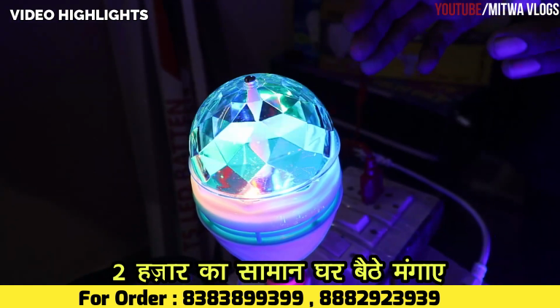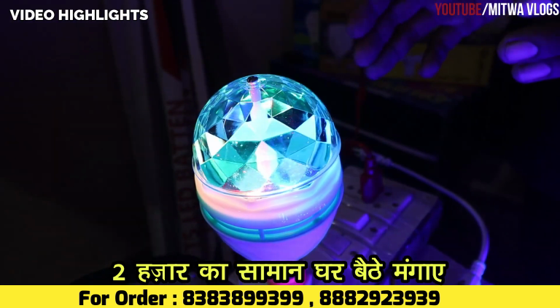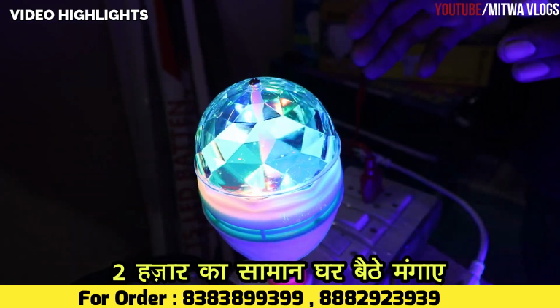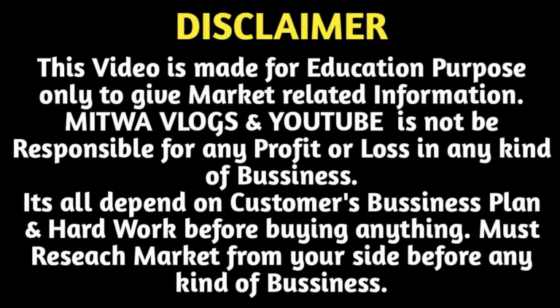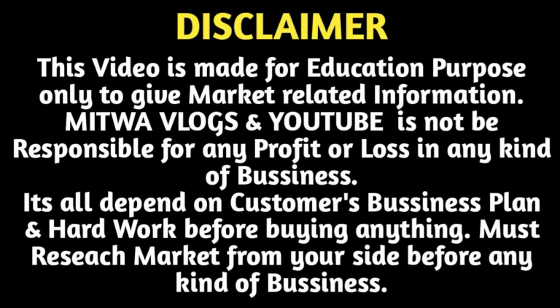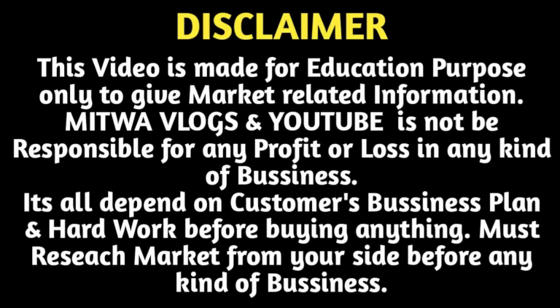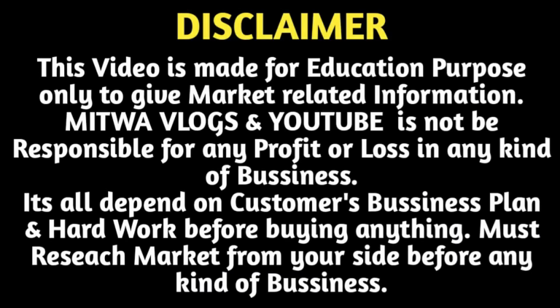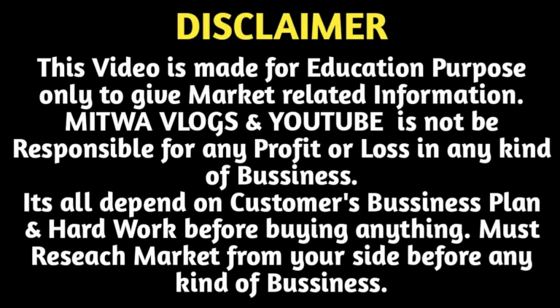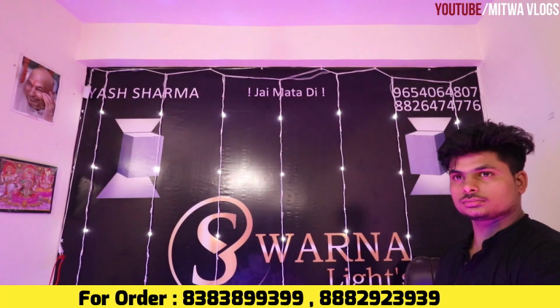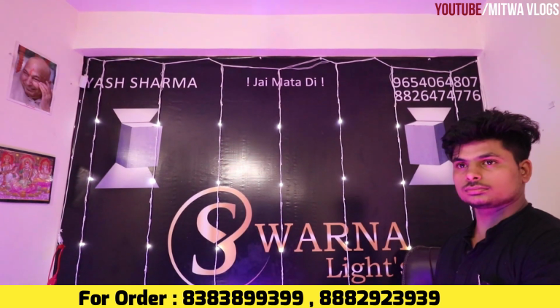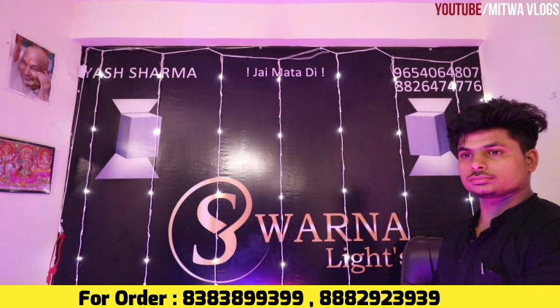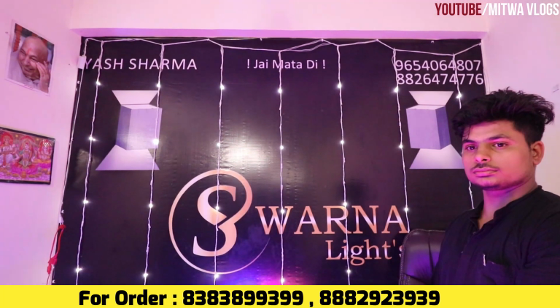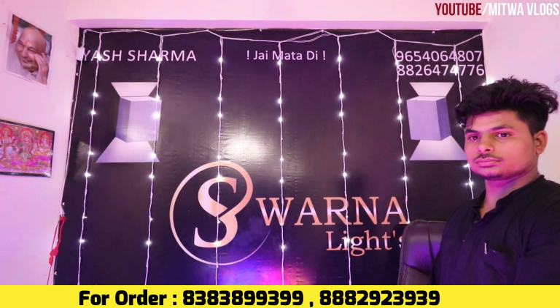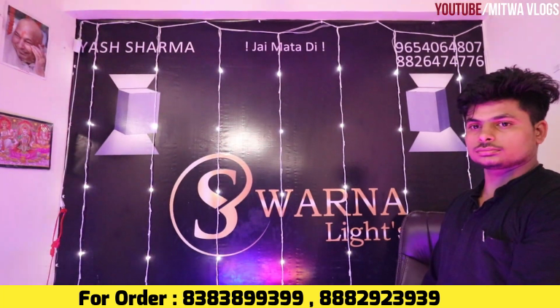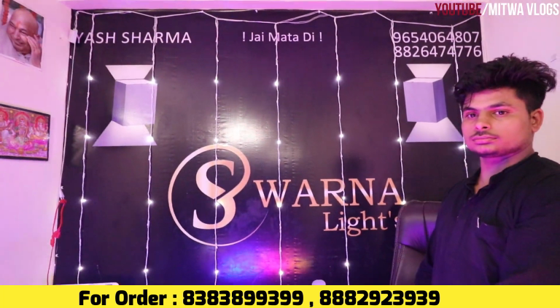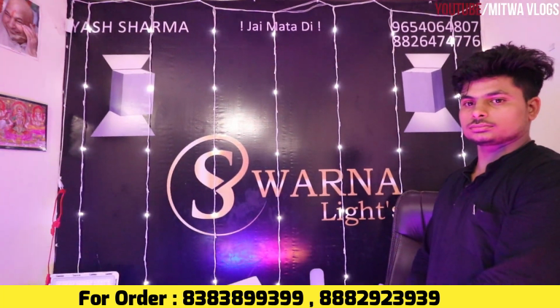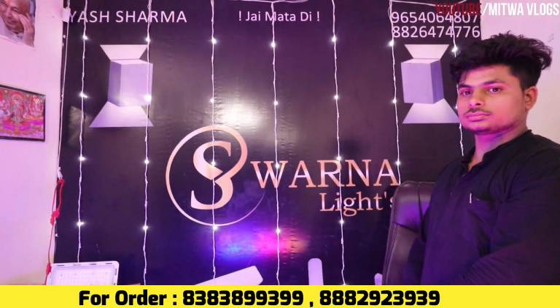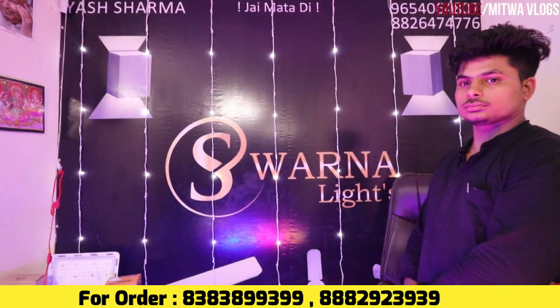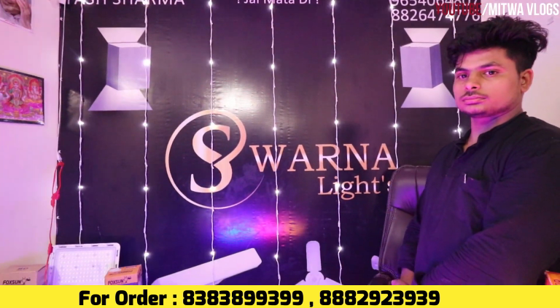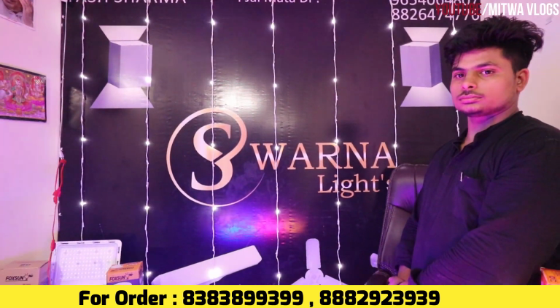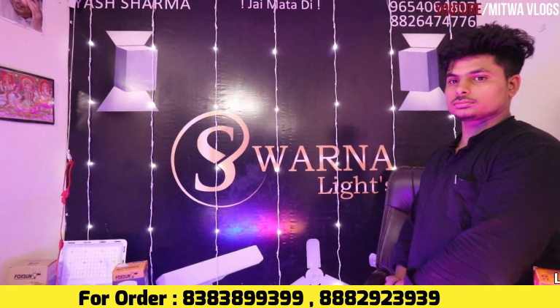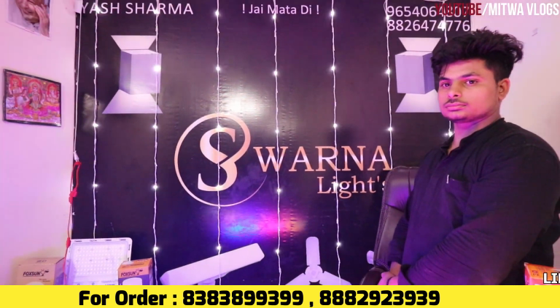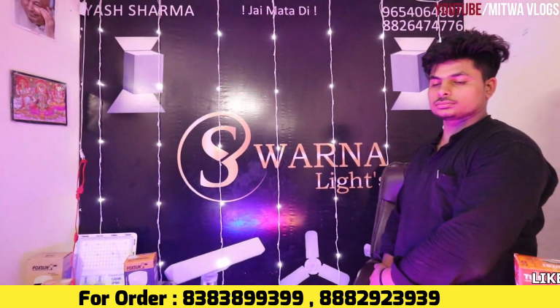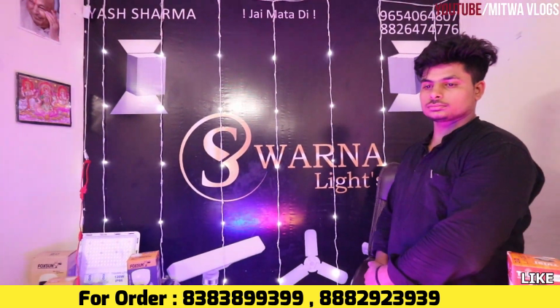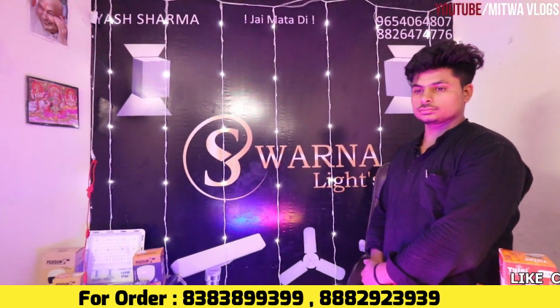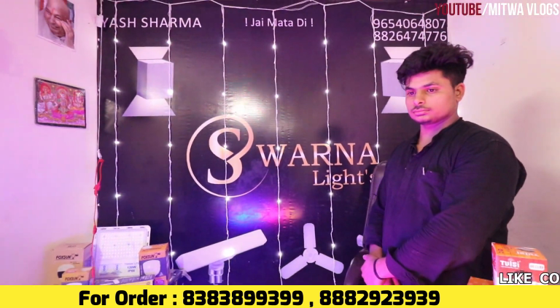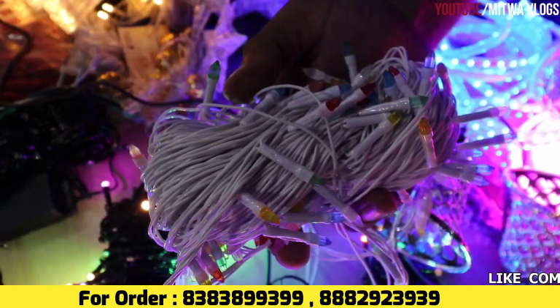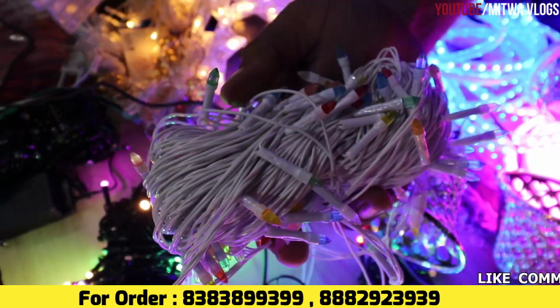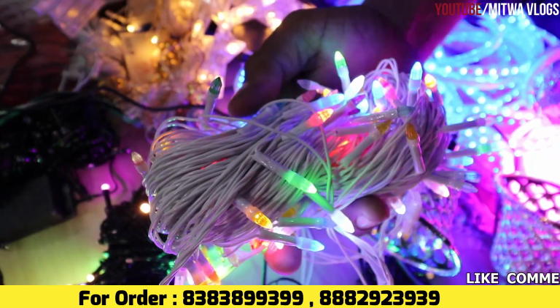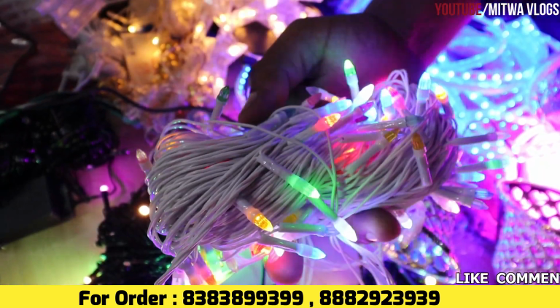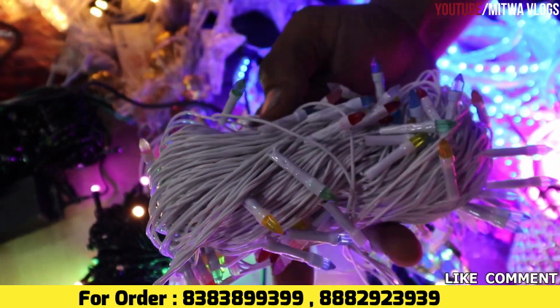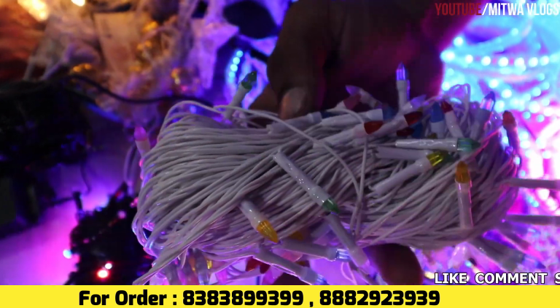What's that? Guys, hello! We have worn light lights every time with lights.